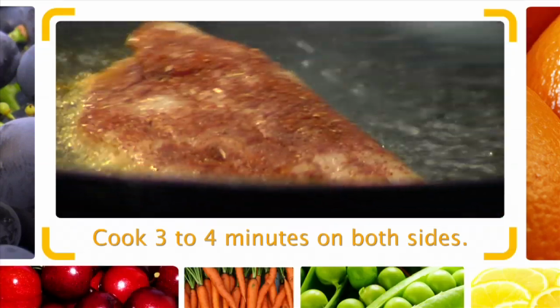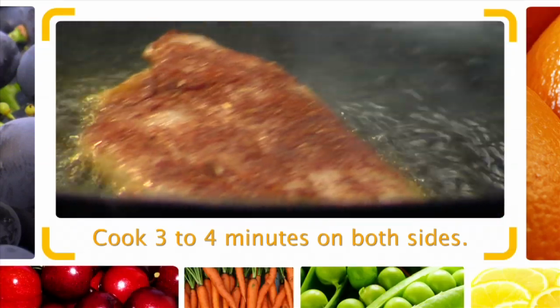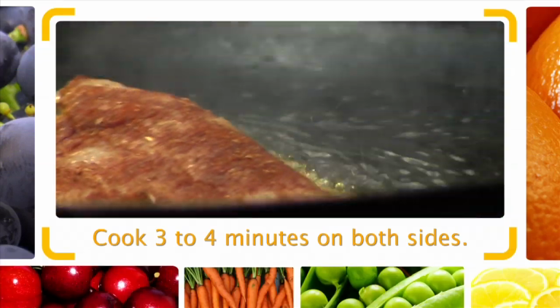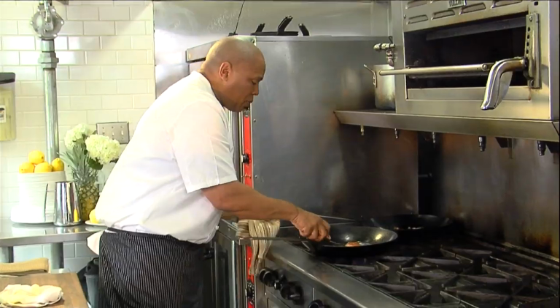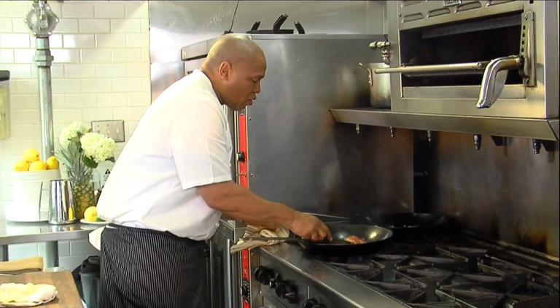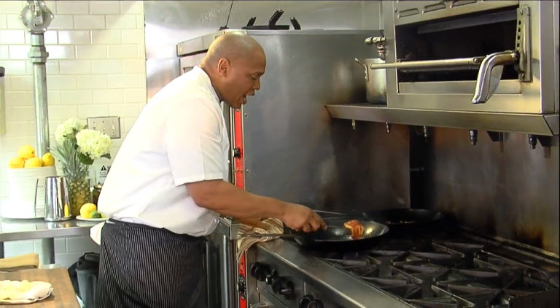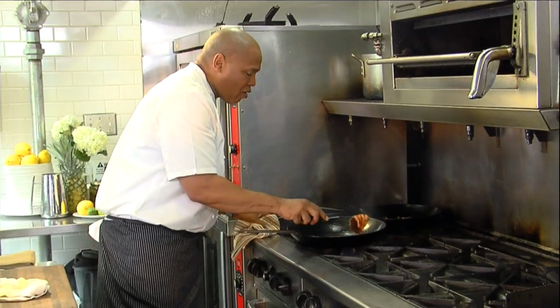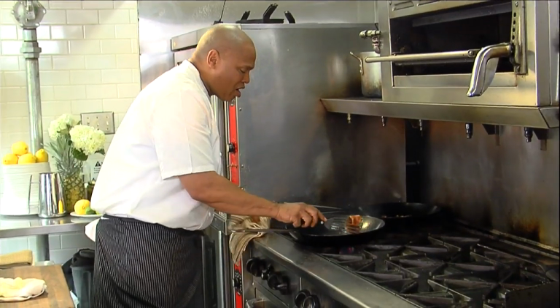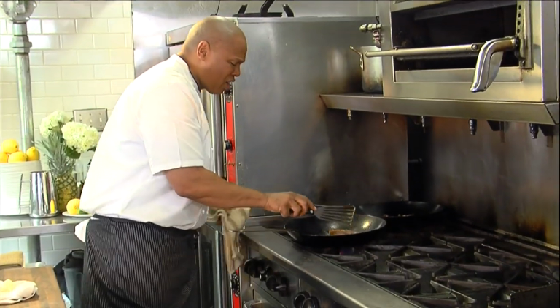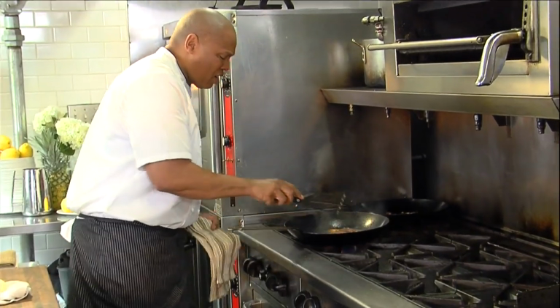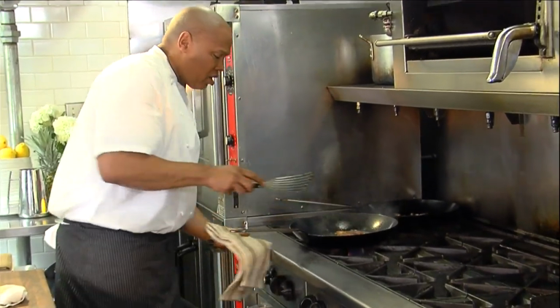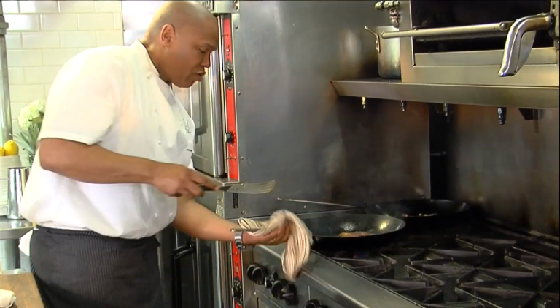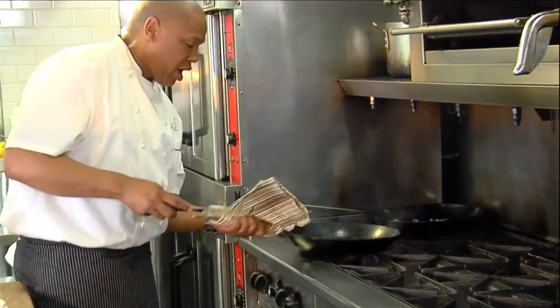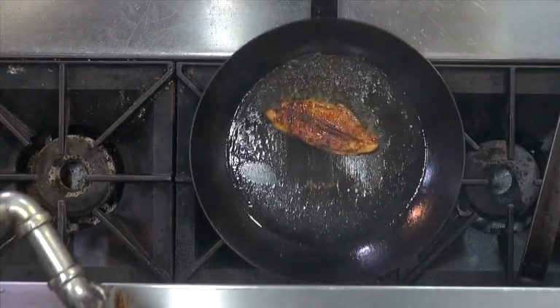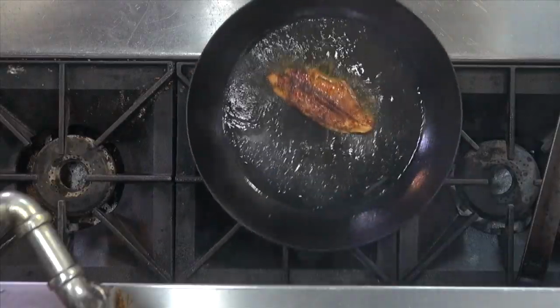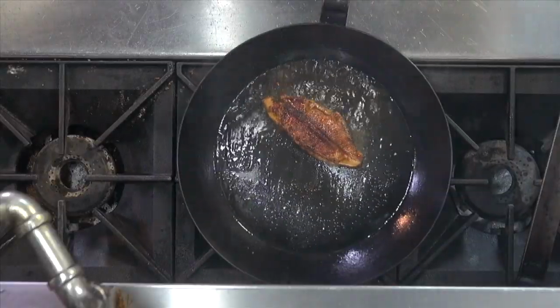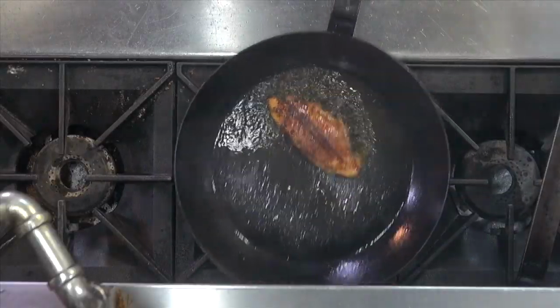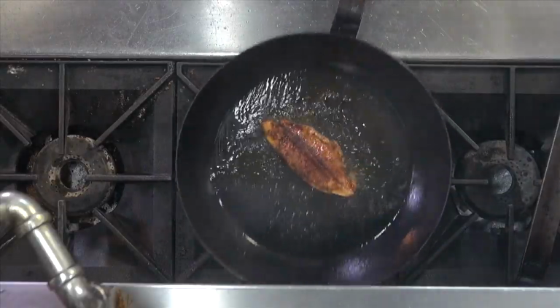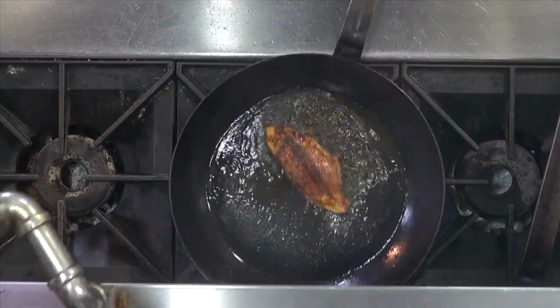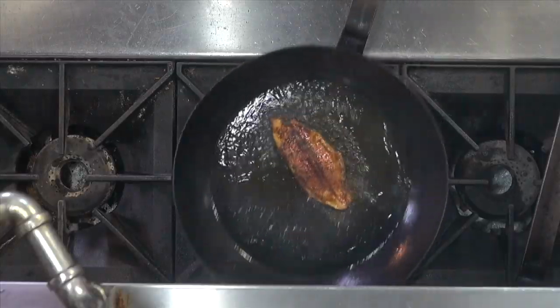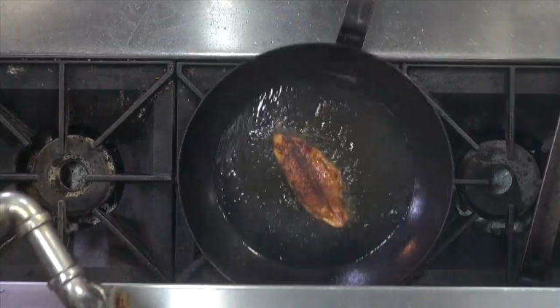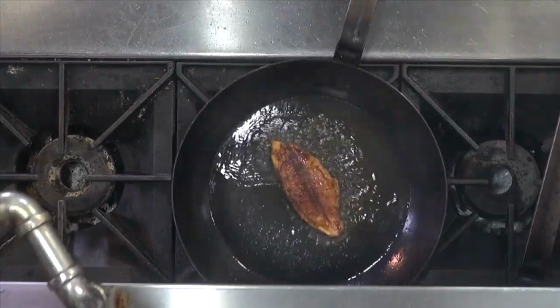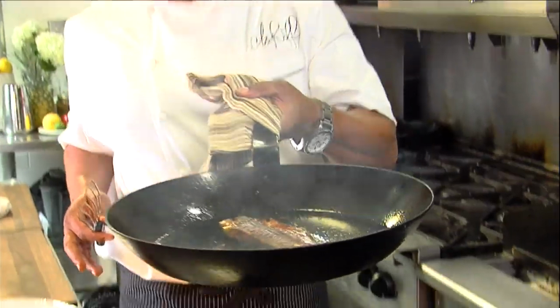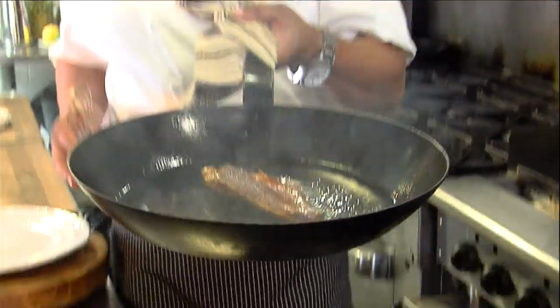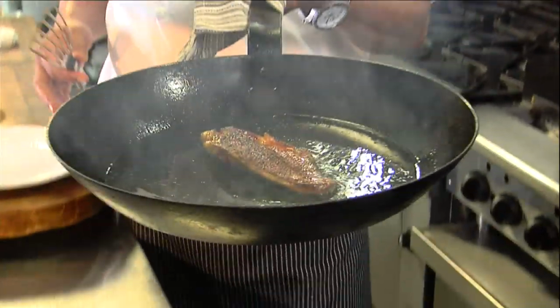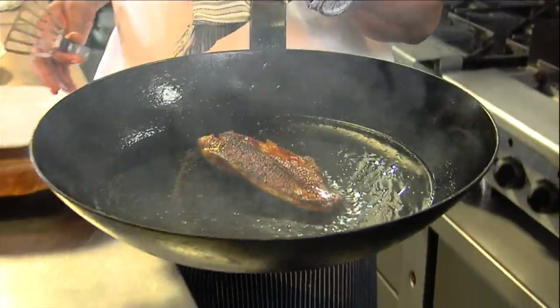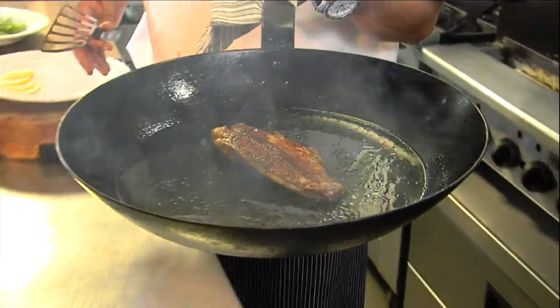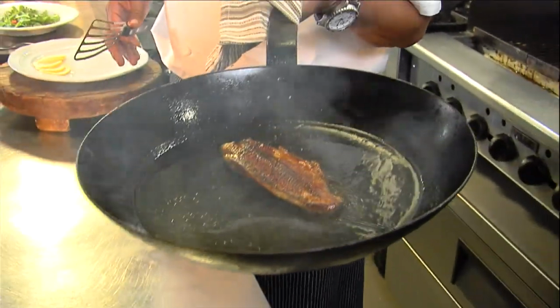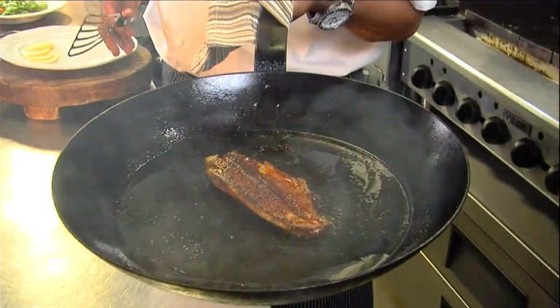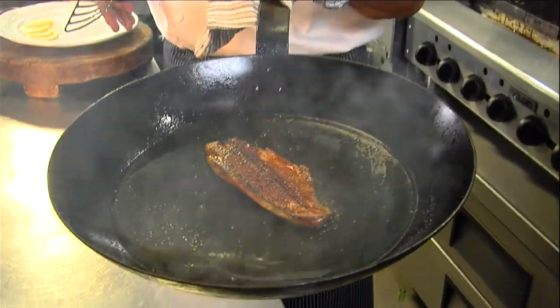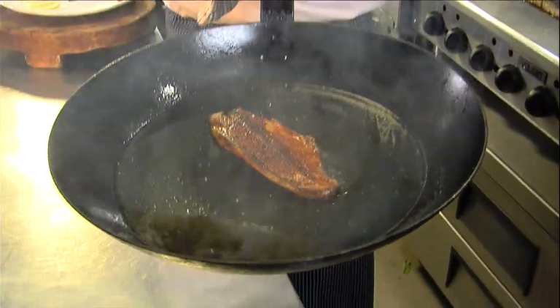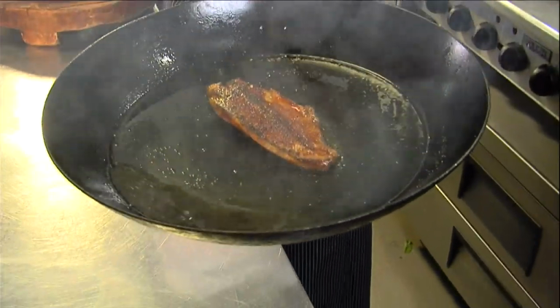I'm going to flip it over now. Oh yeah! Look at that — blackening catfish.